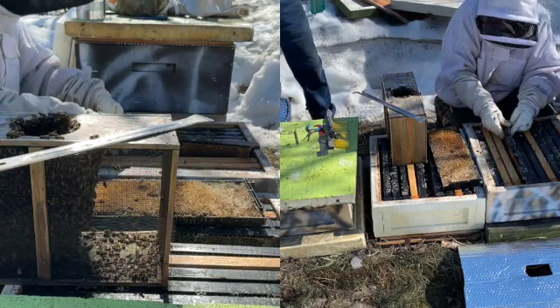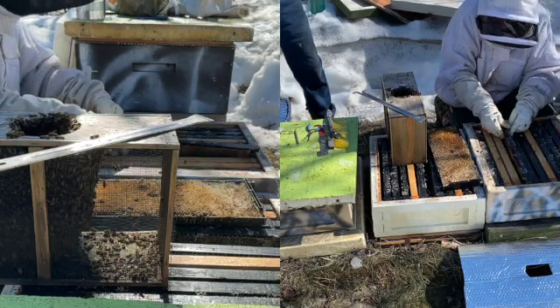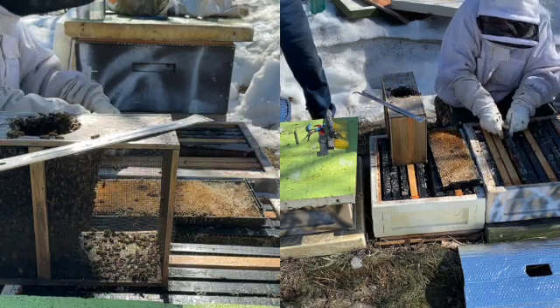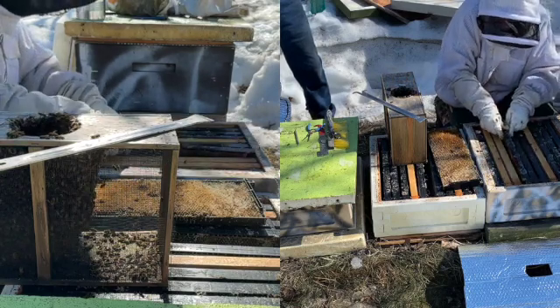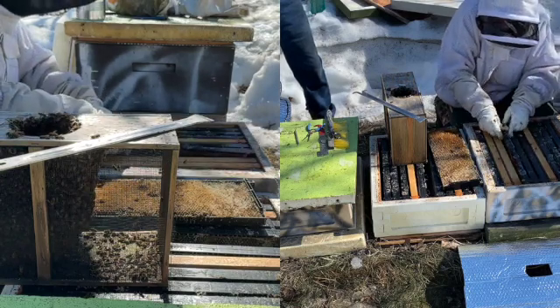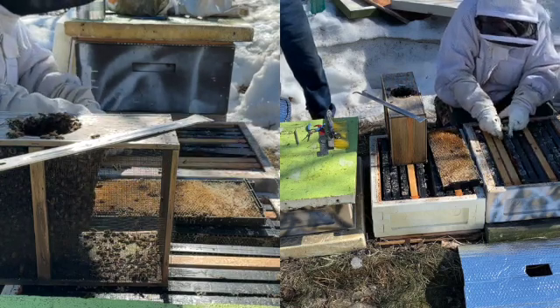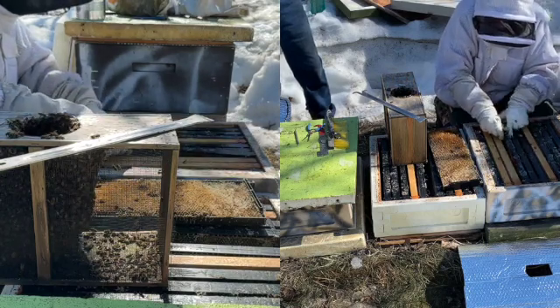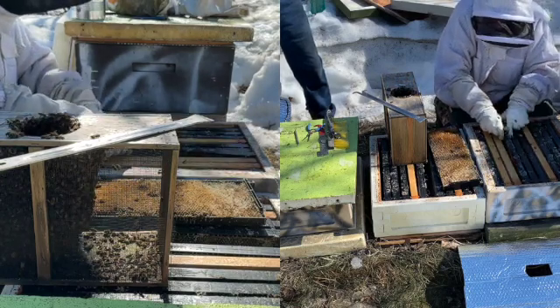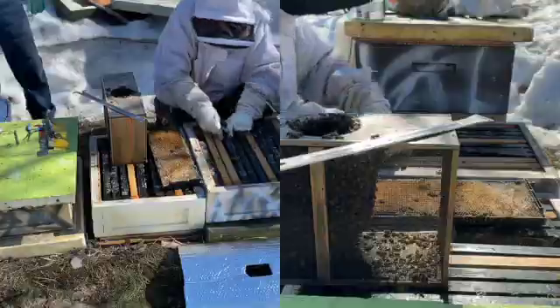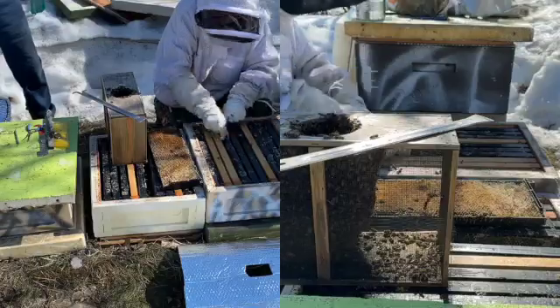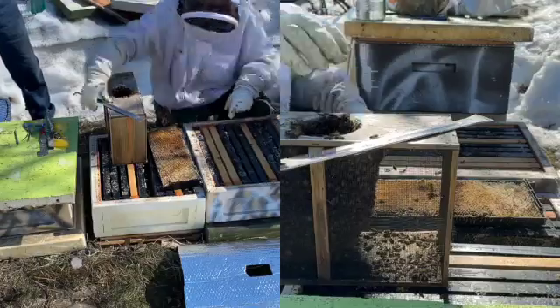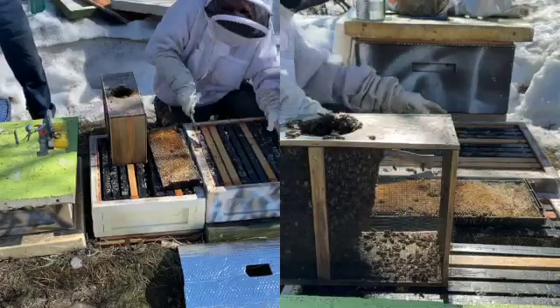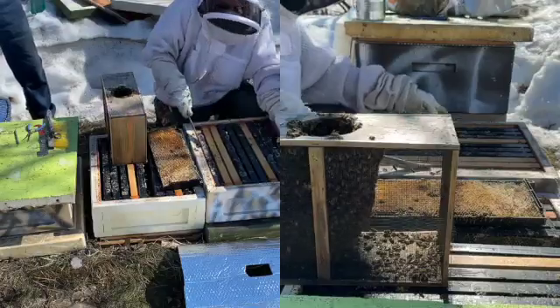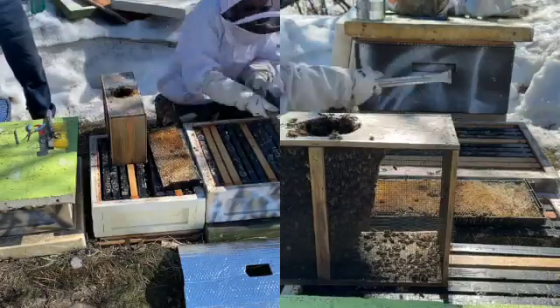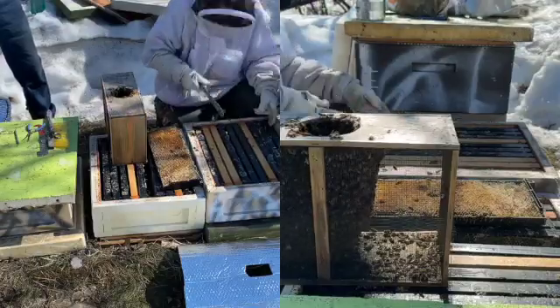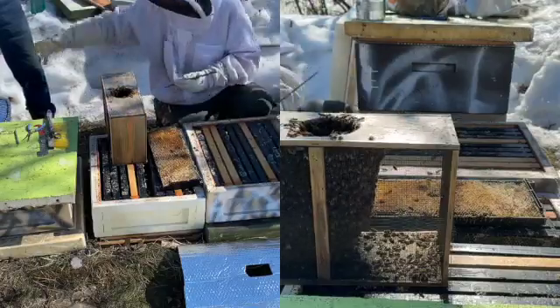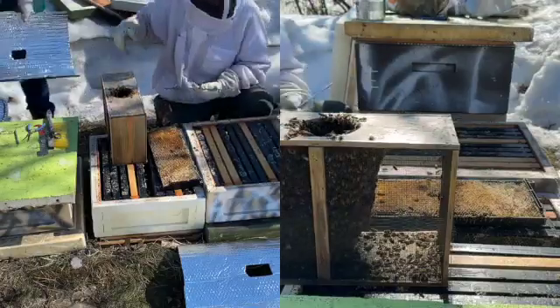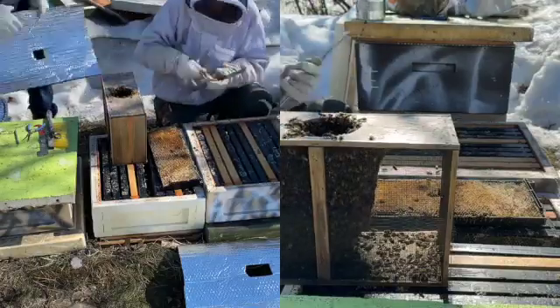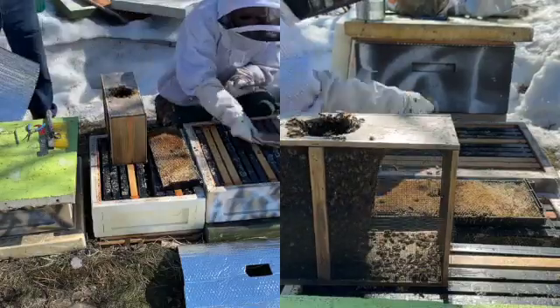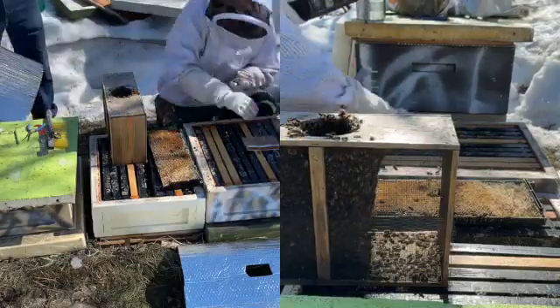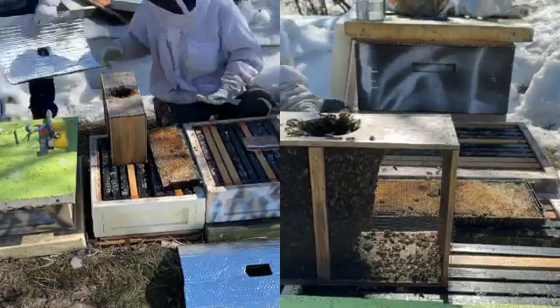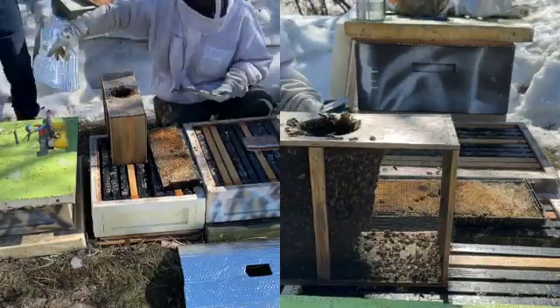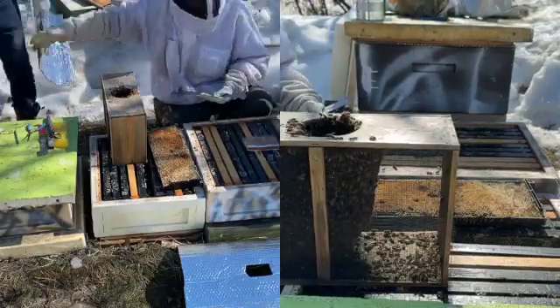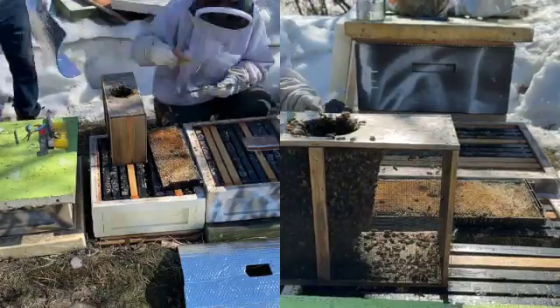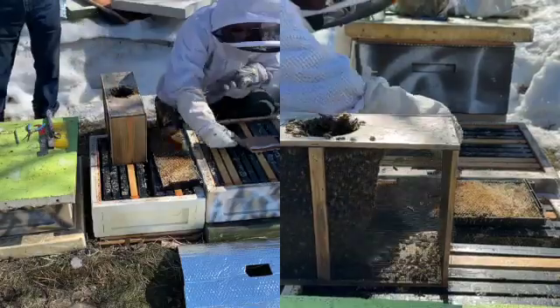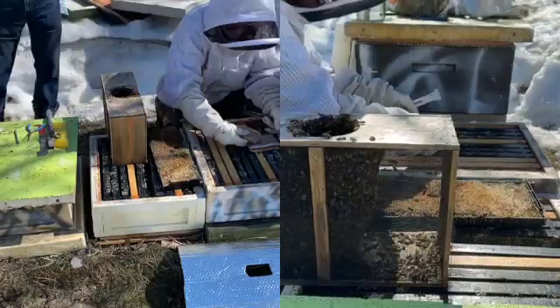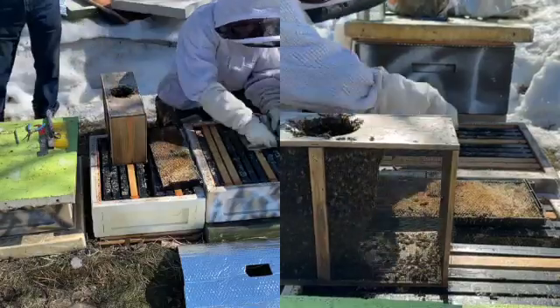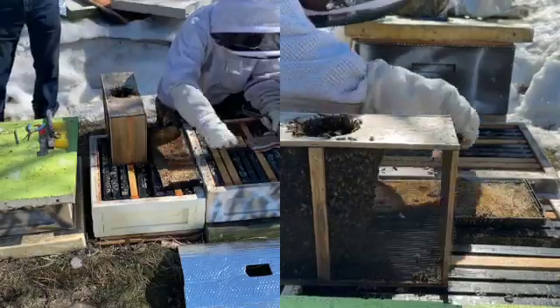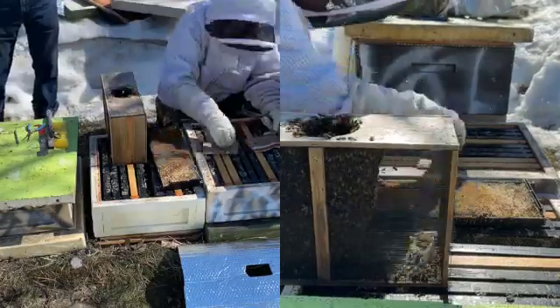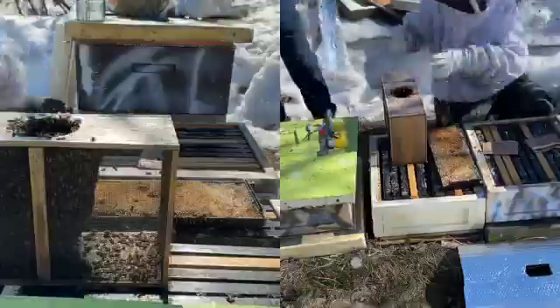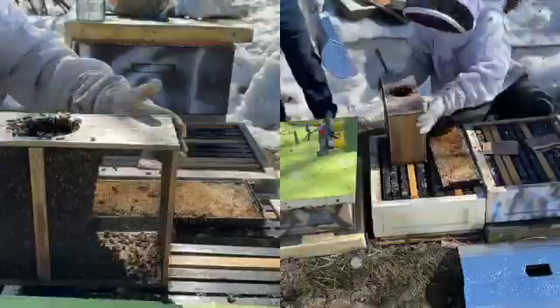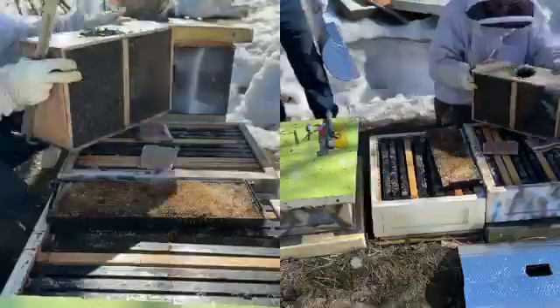Half of a pollen patty goes on each side, leaving room in the middle for access to the jar feeder.